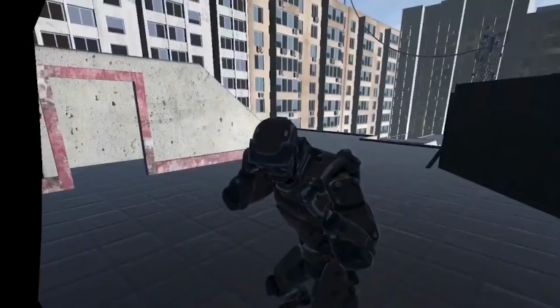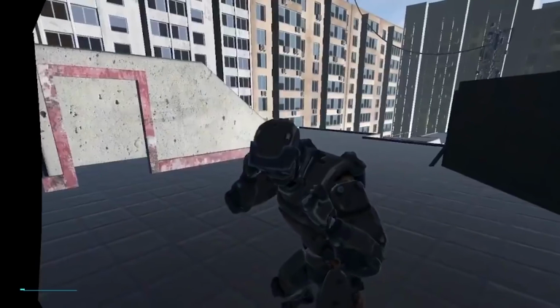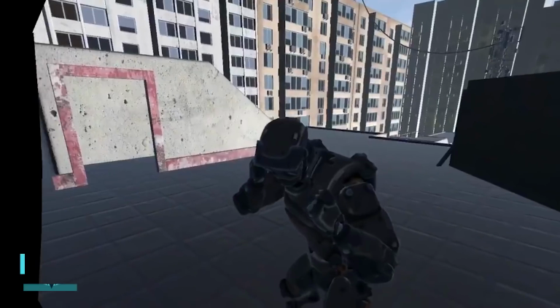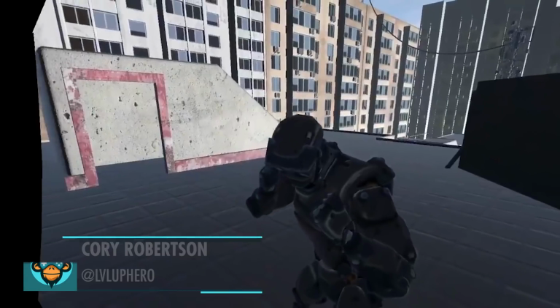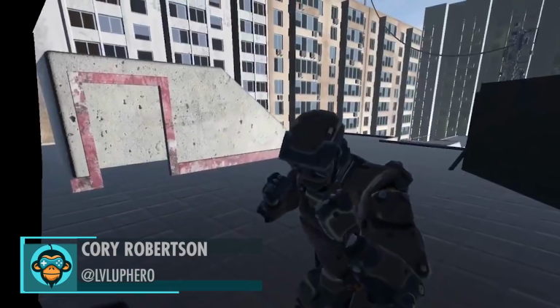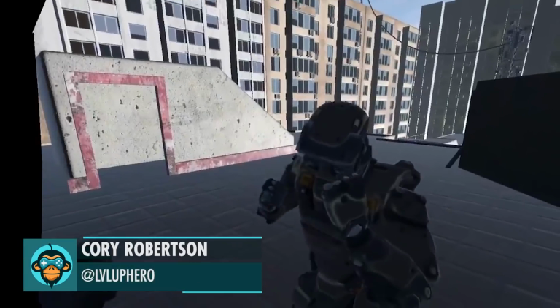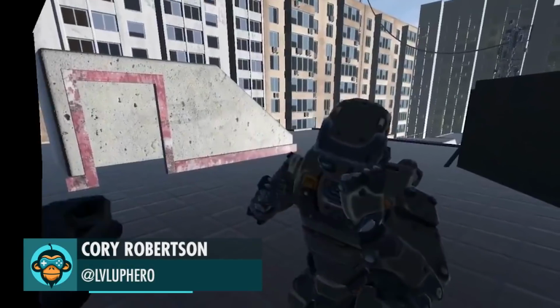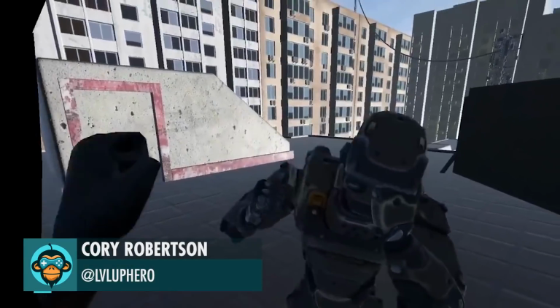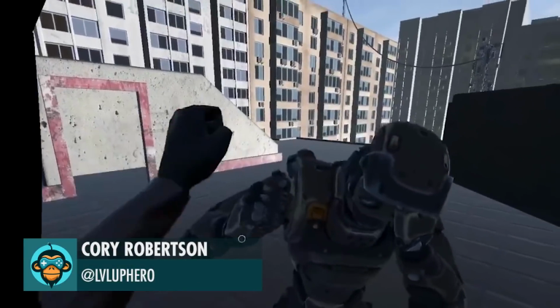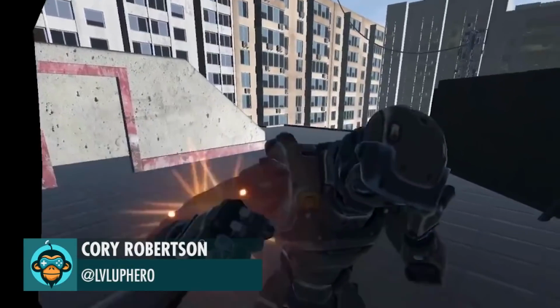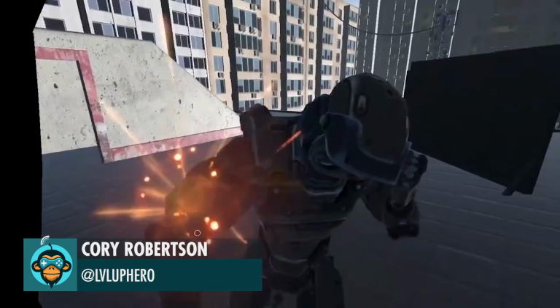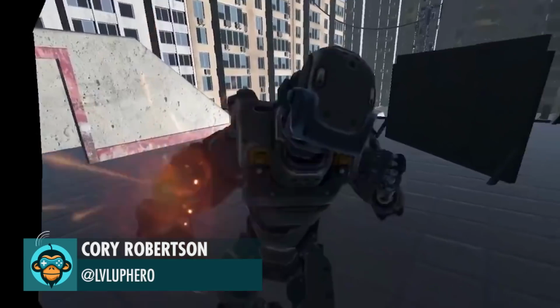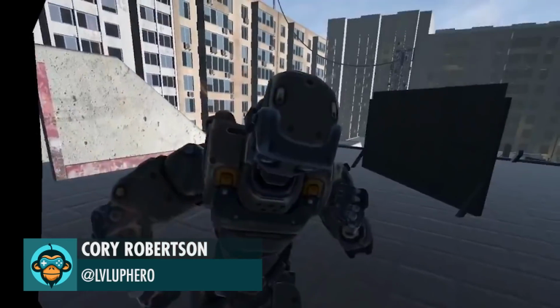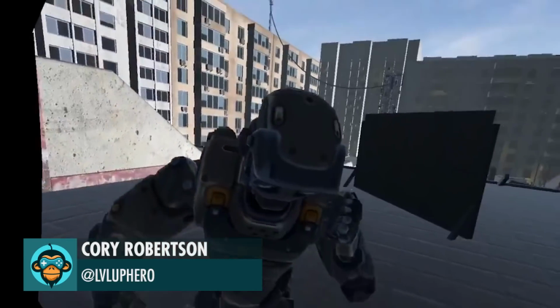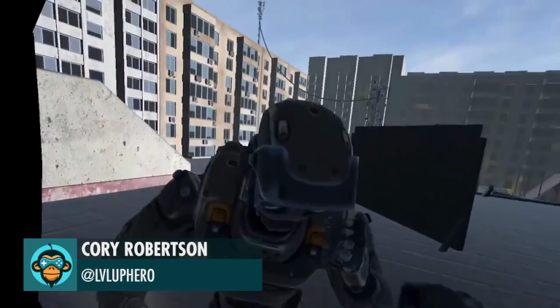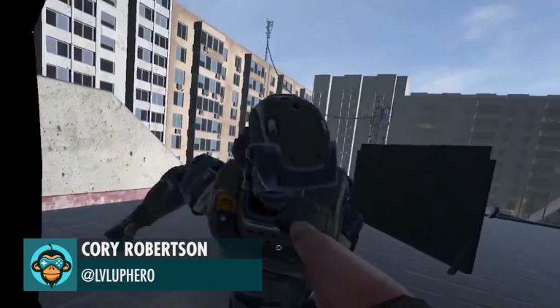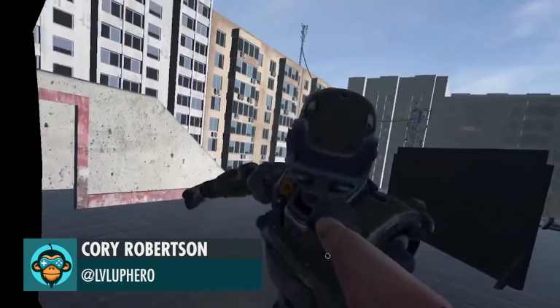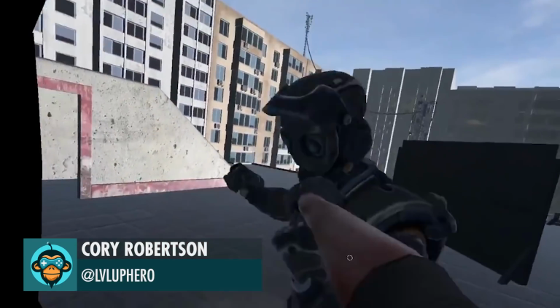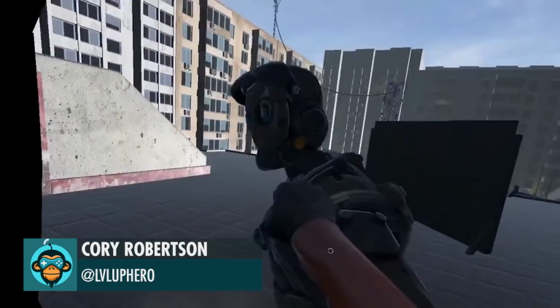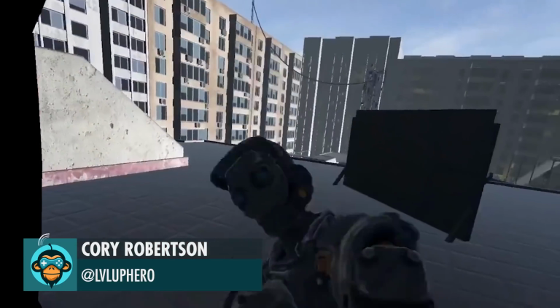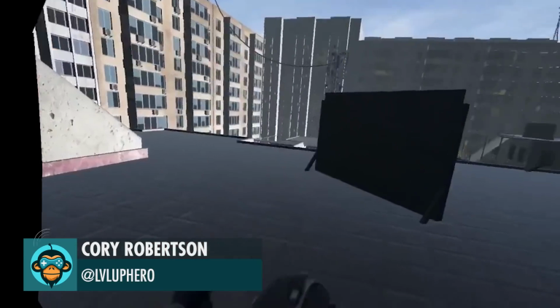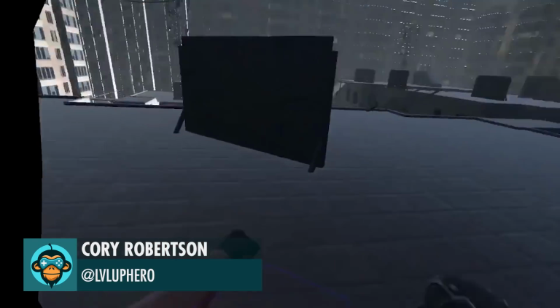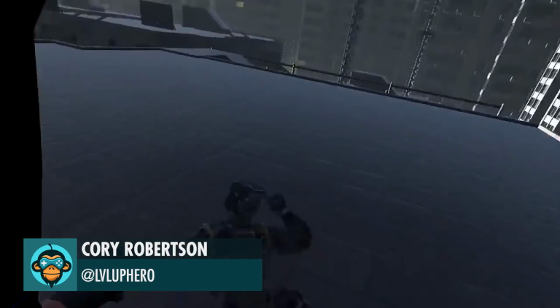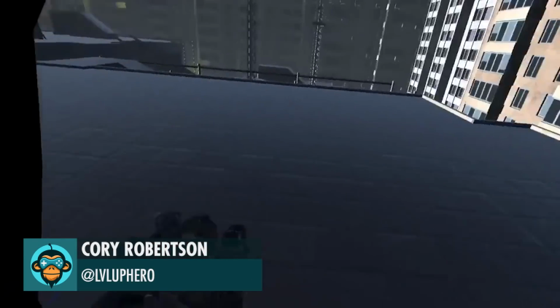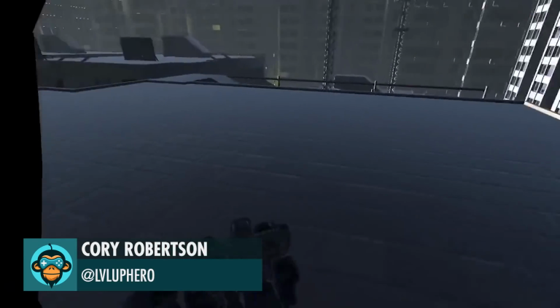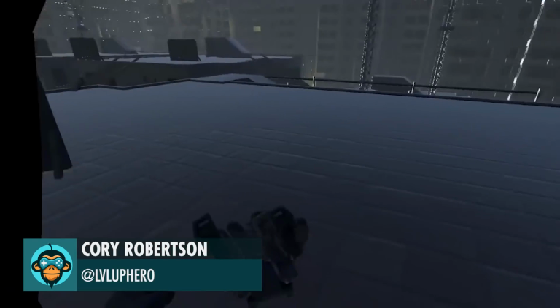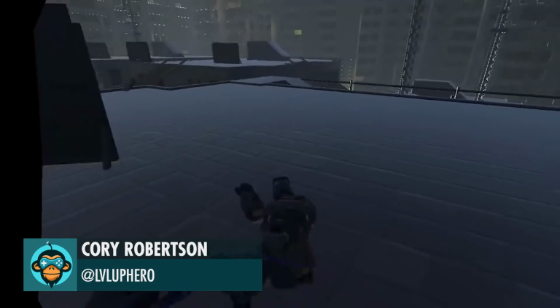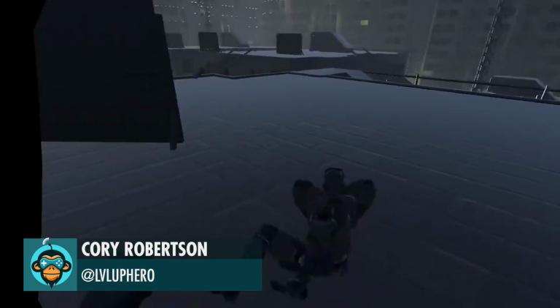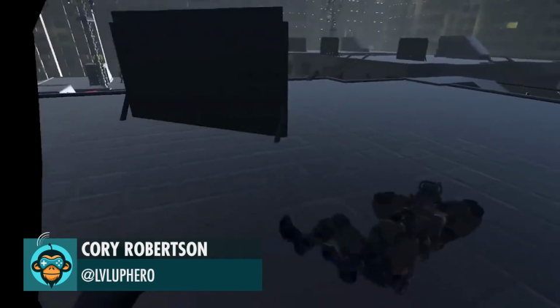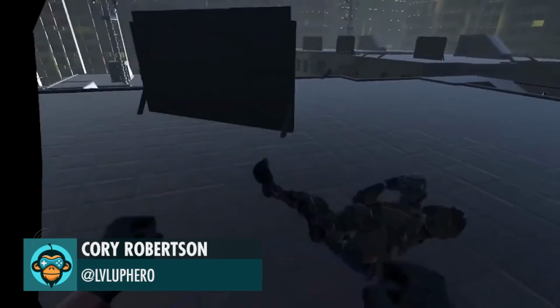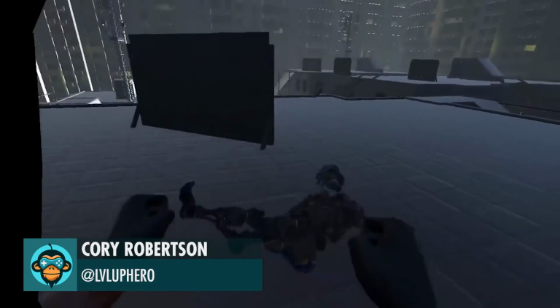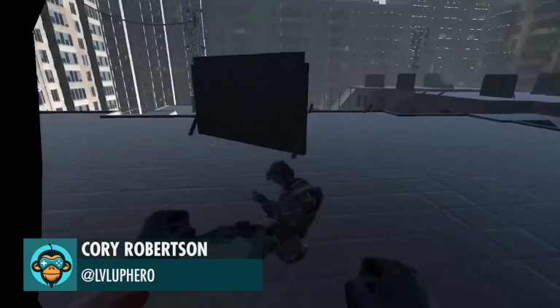Testing the combat system physics, including blocks and power finishes, by Corey.